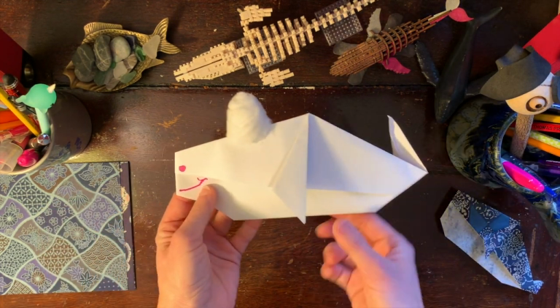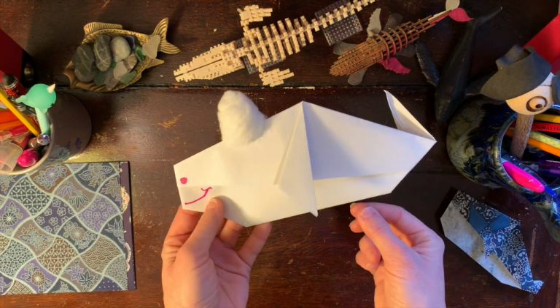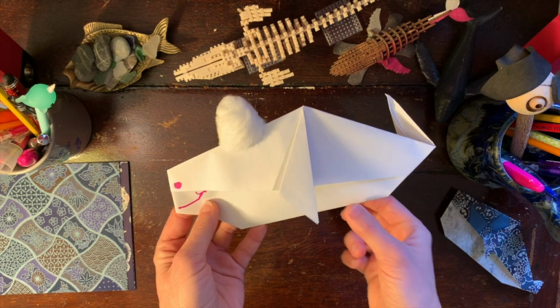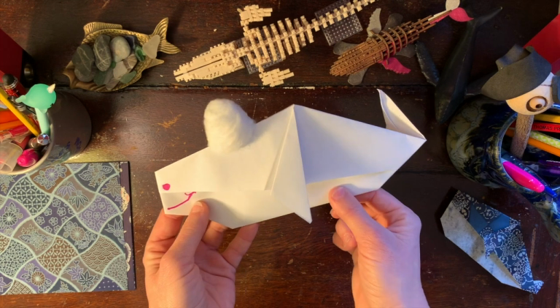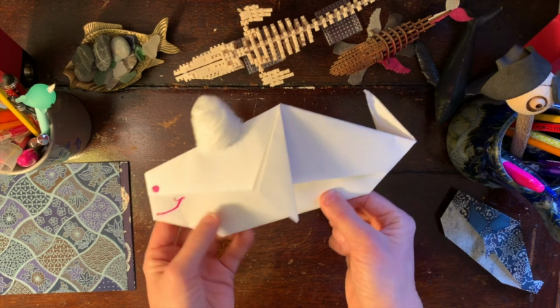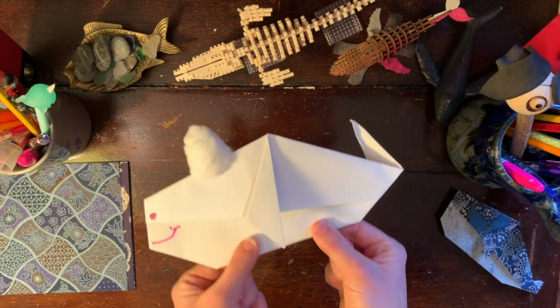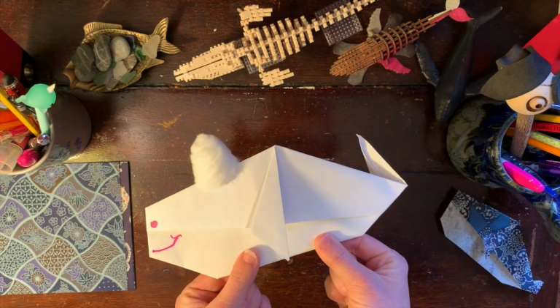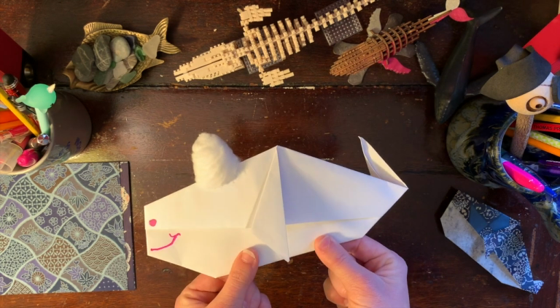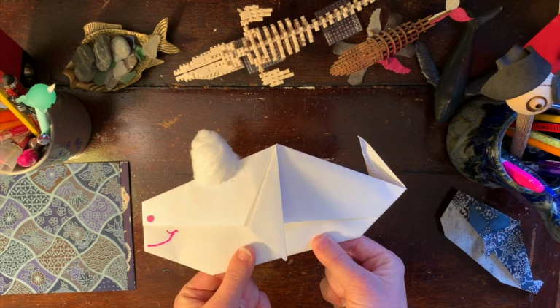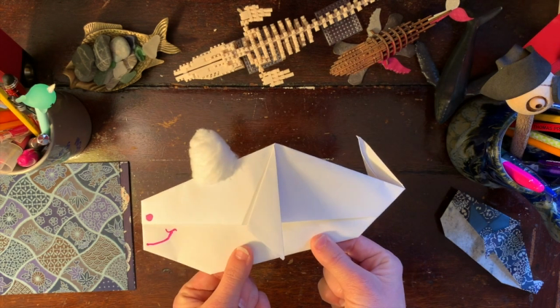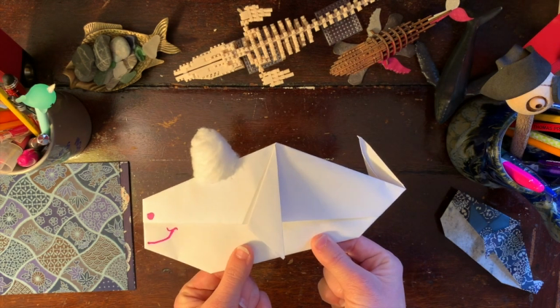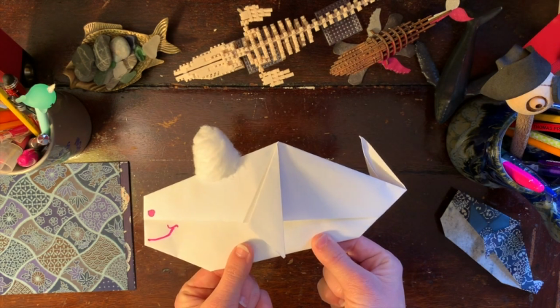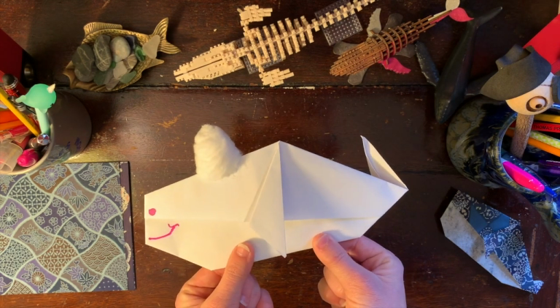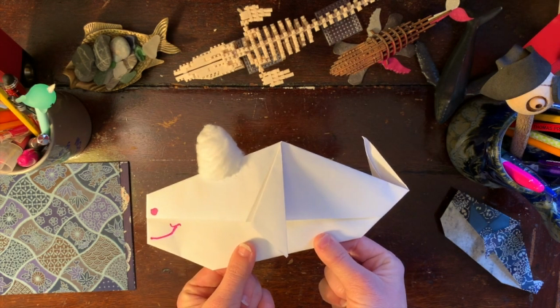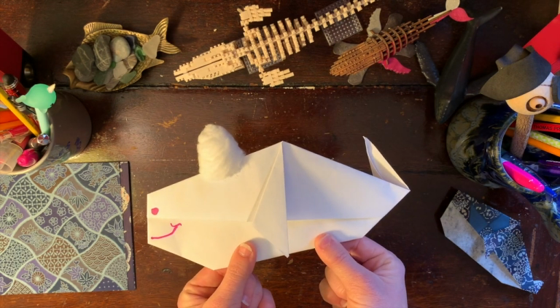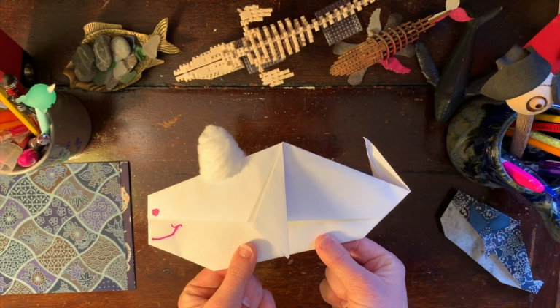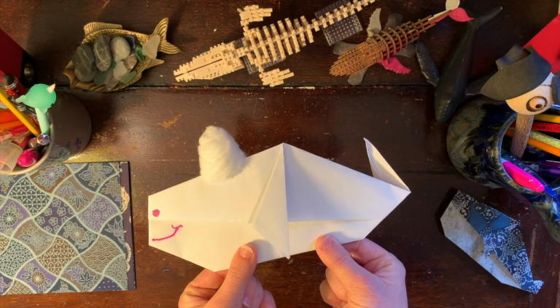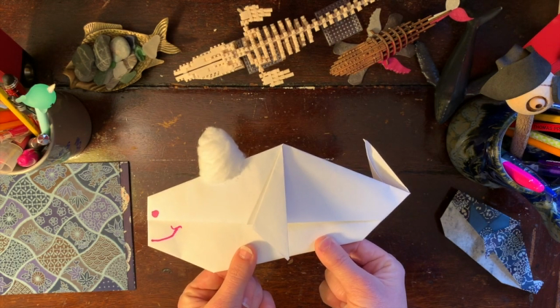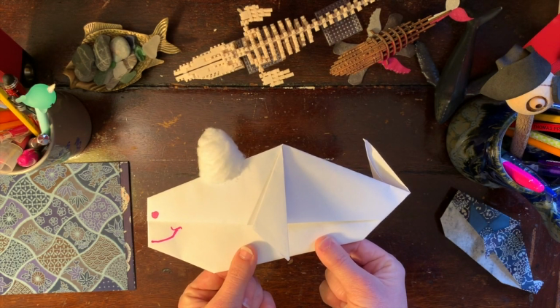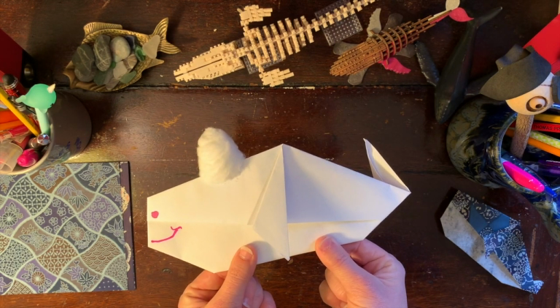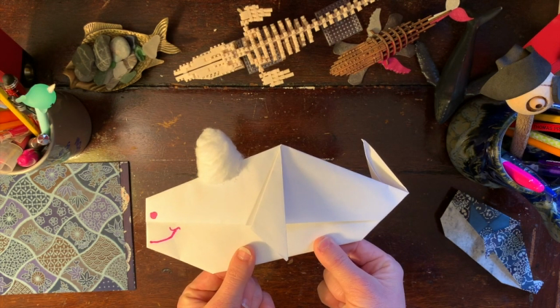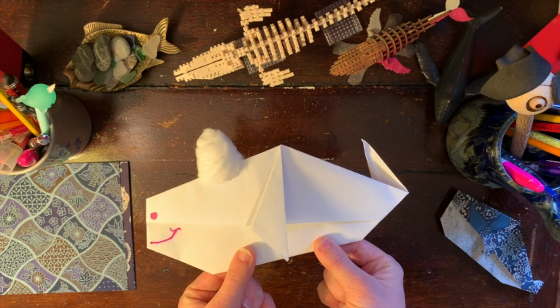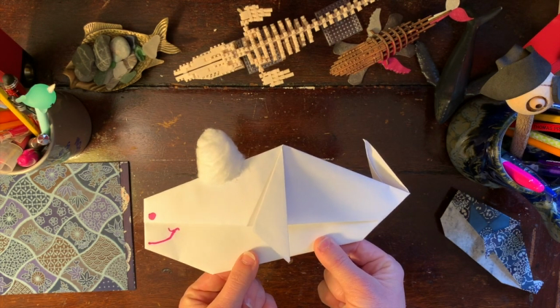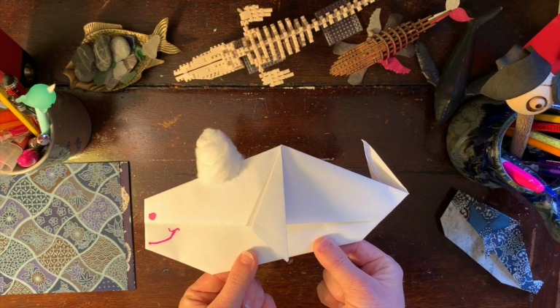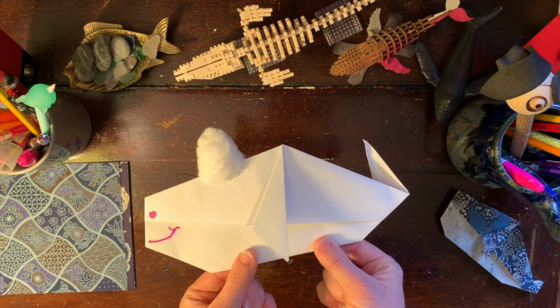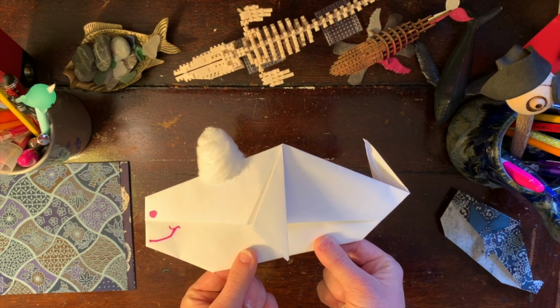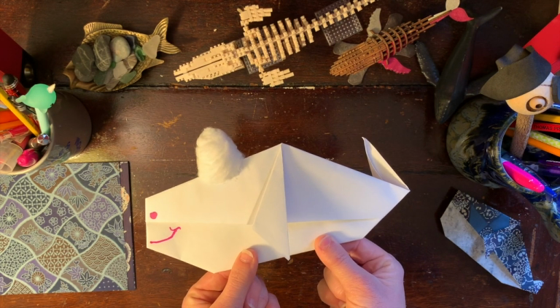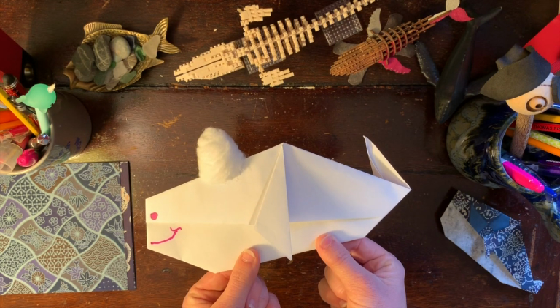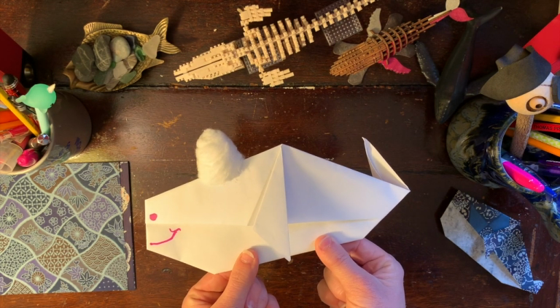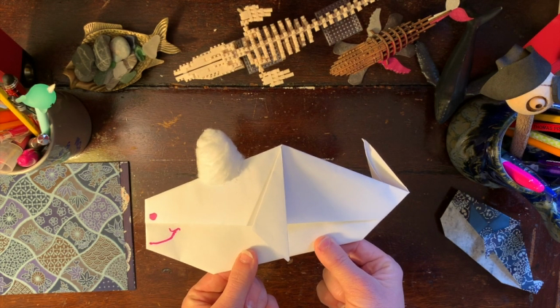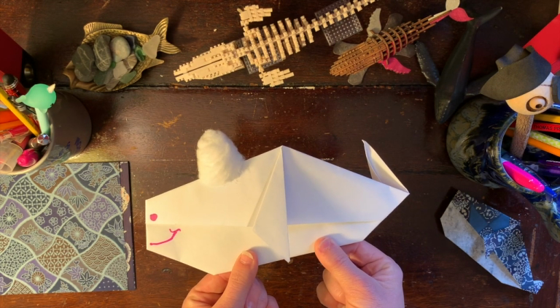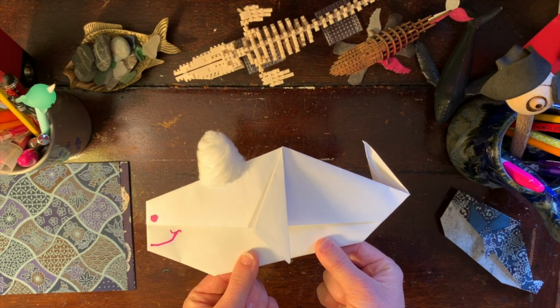But overall, we have a little paper whale. I hope you guys enjoyed the video. Thanks! Bye!